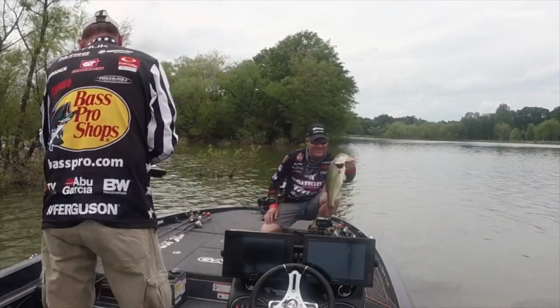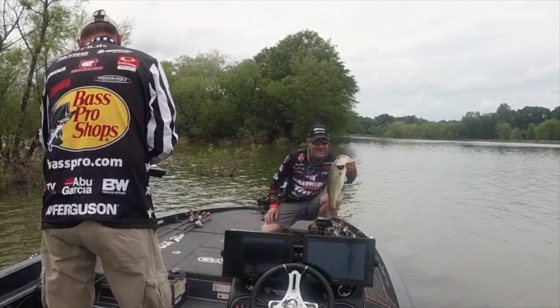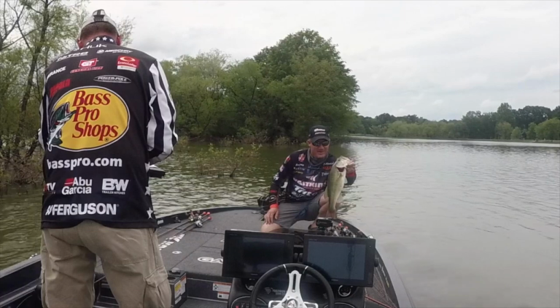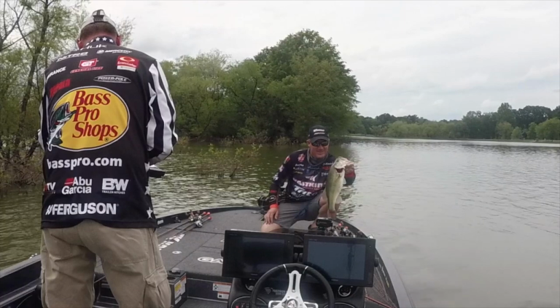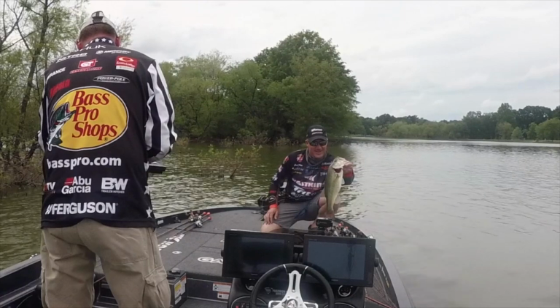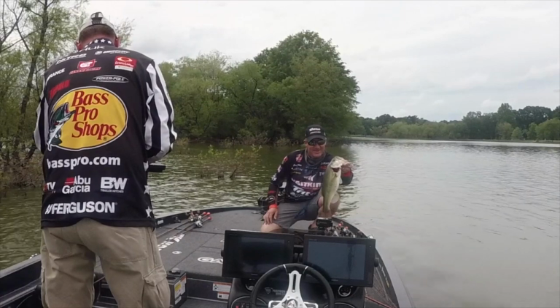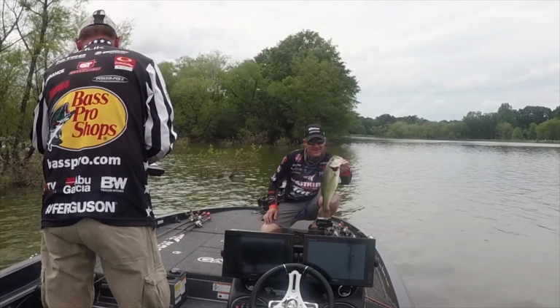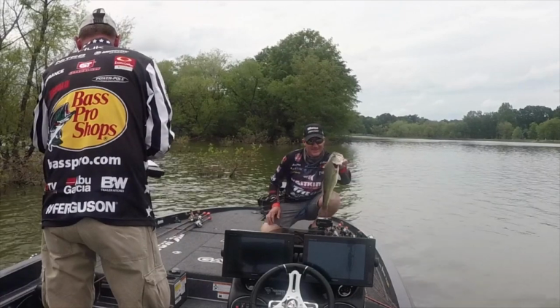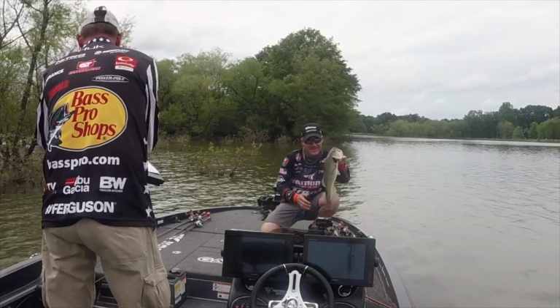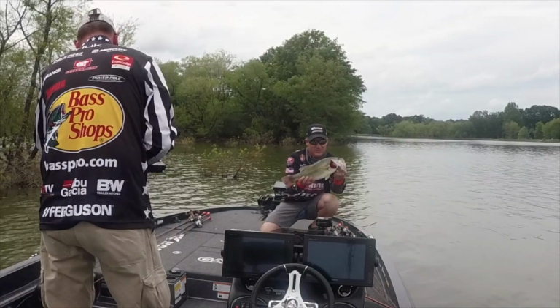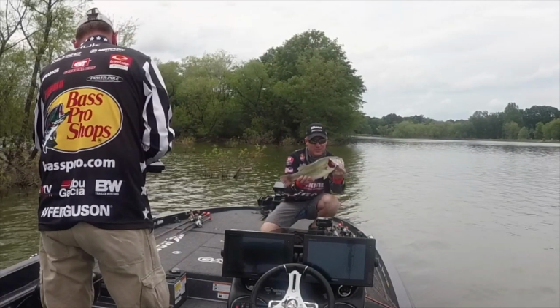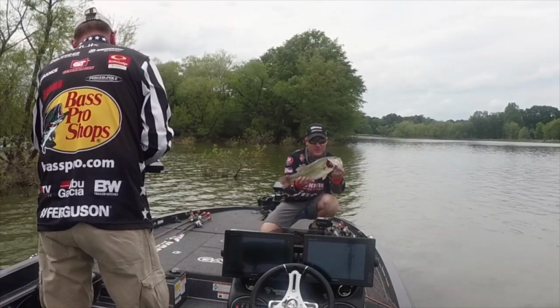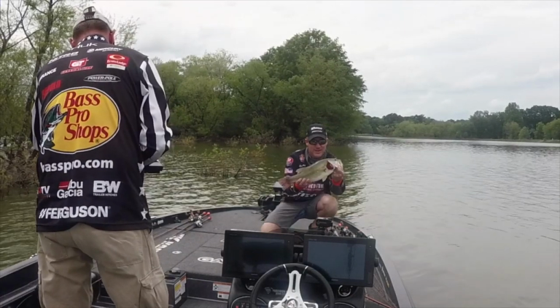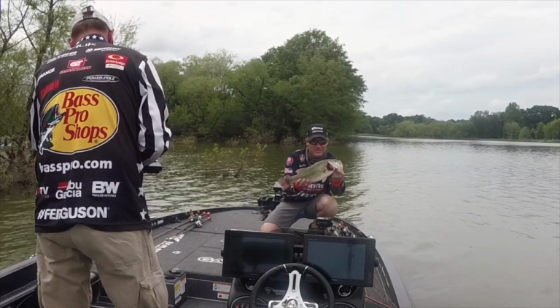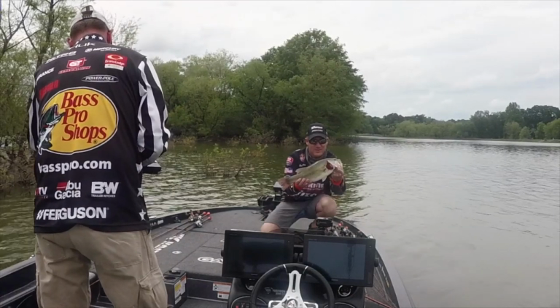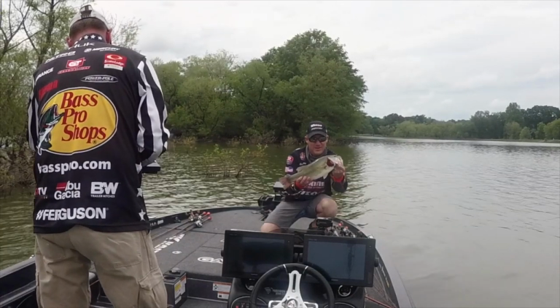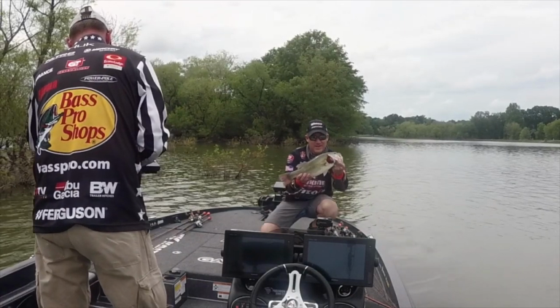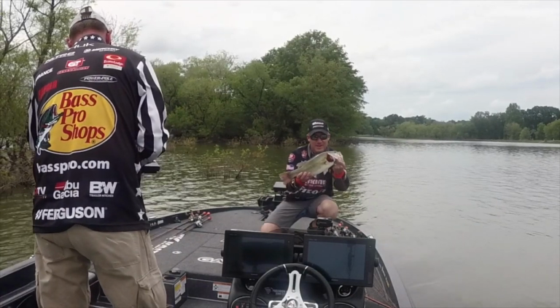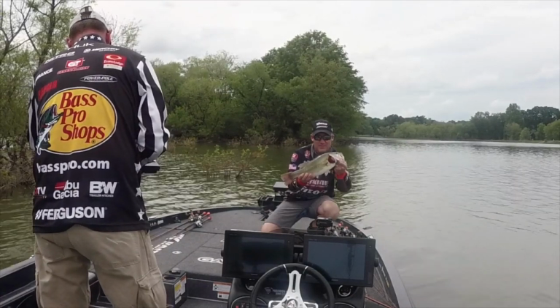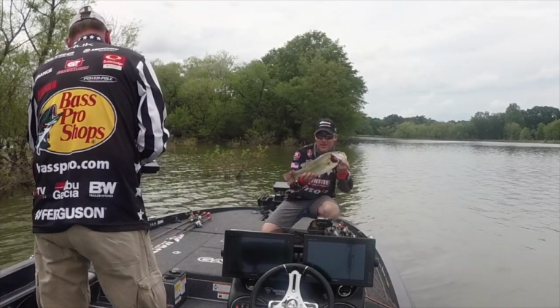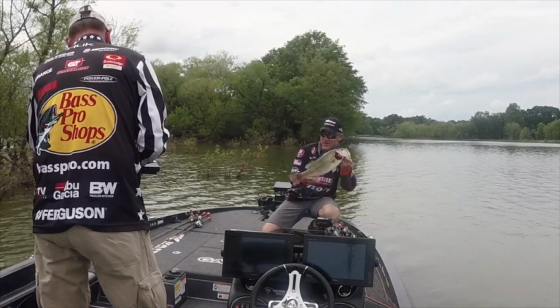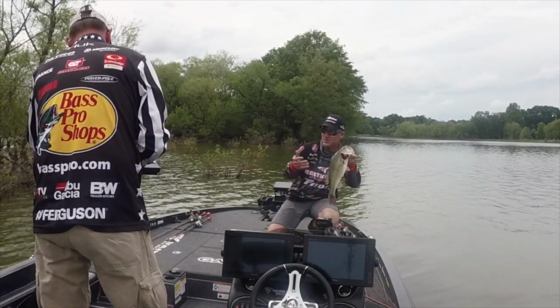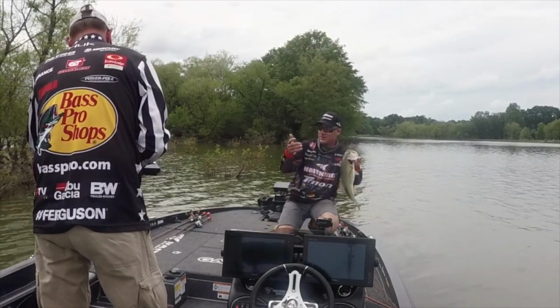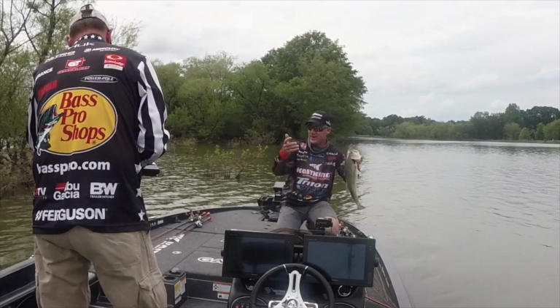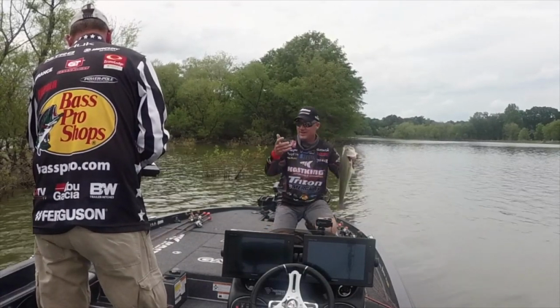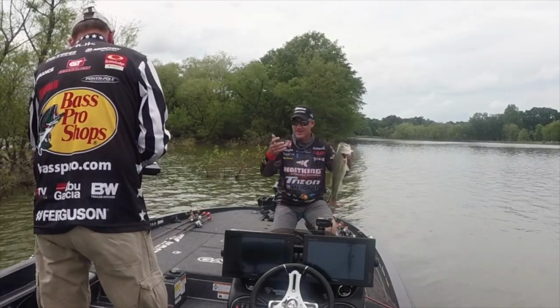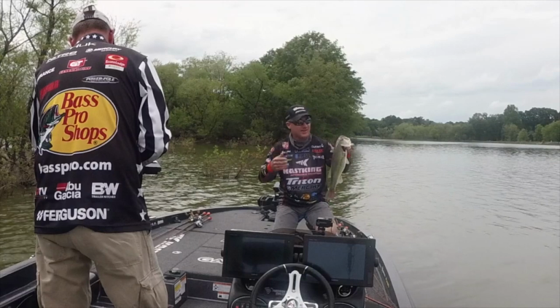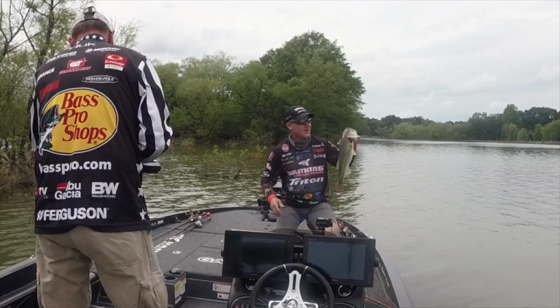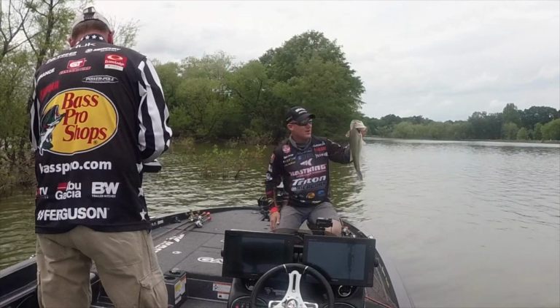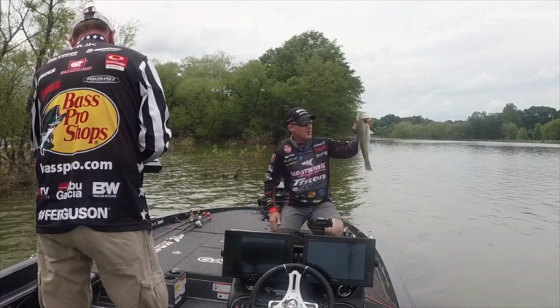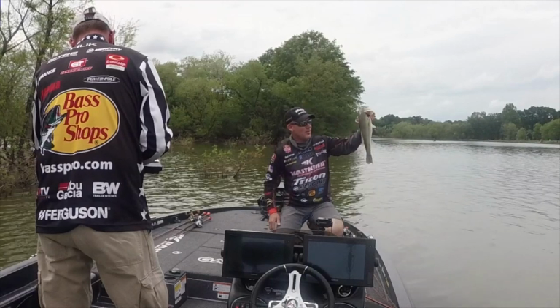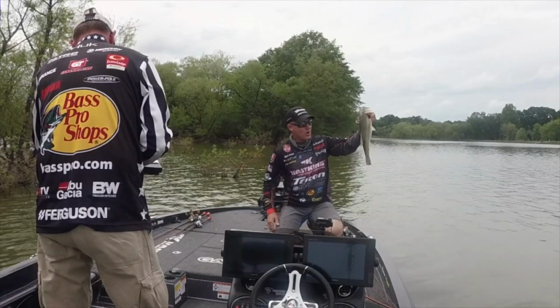How about that — 3-13, literally in the boat. That was good, right?